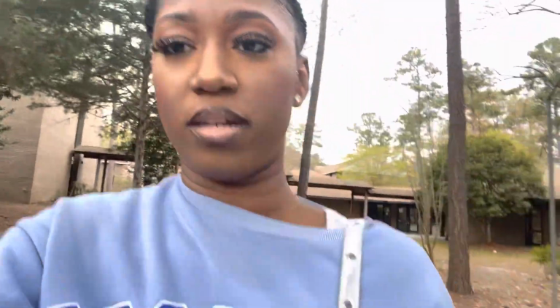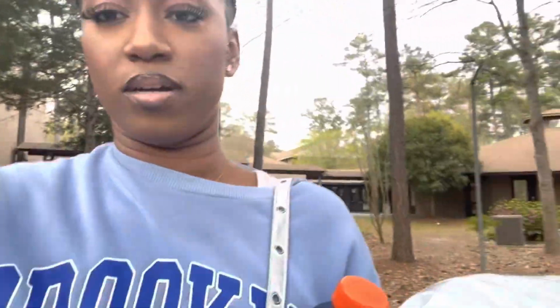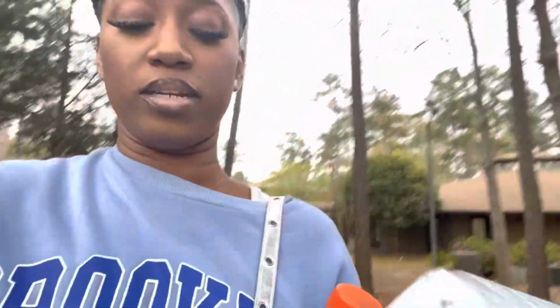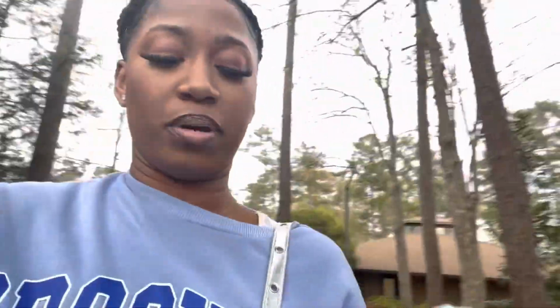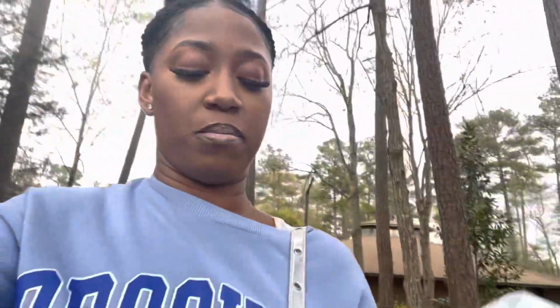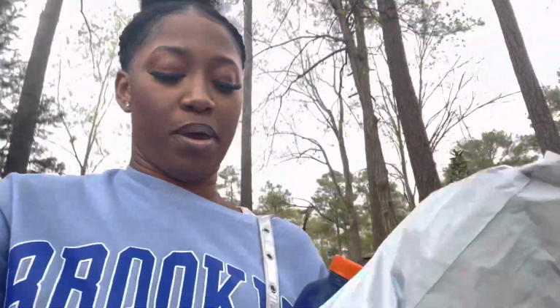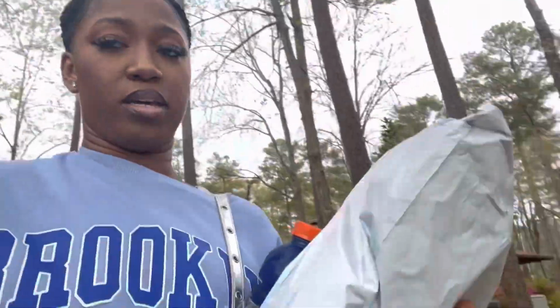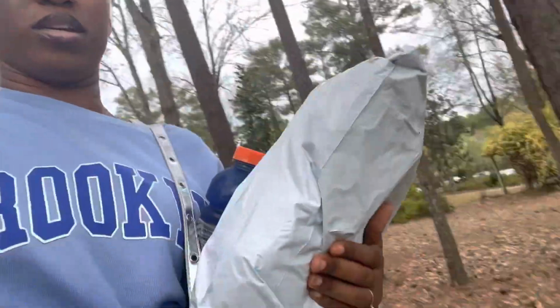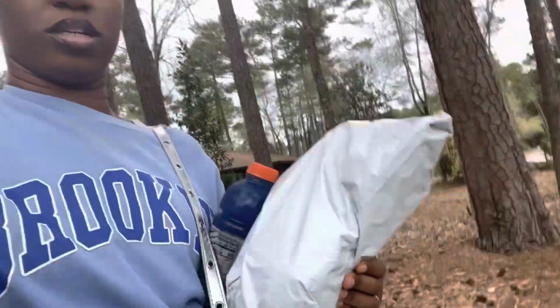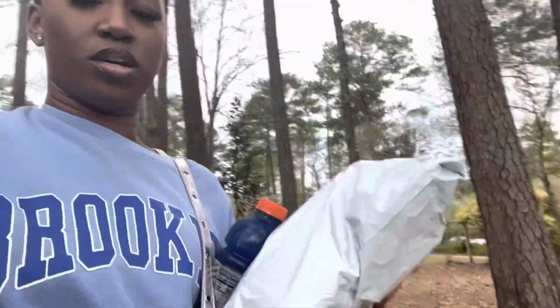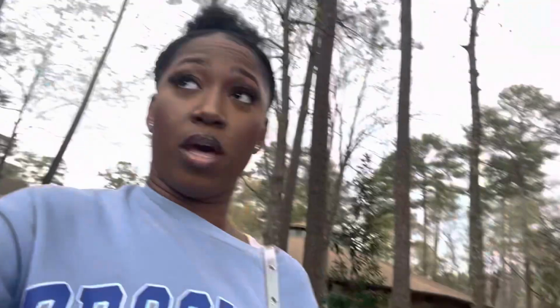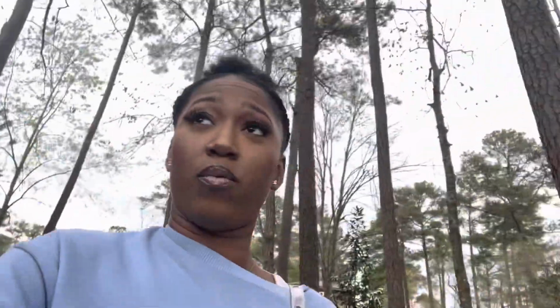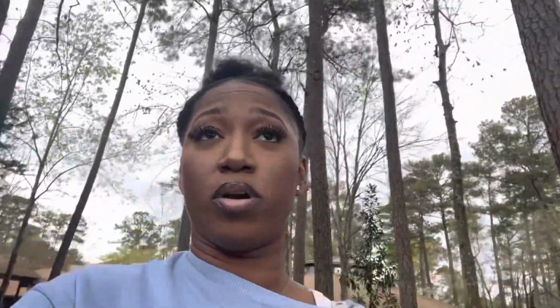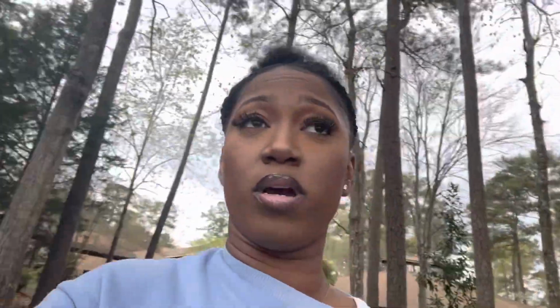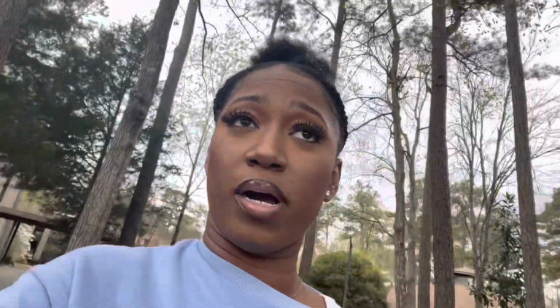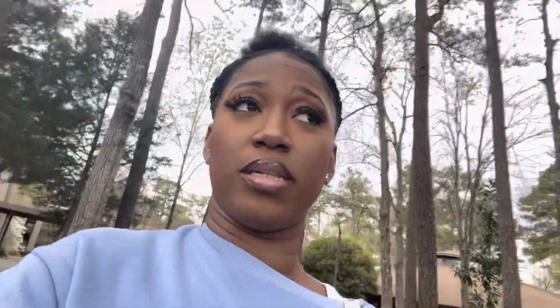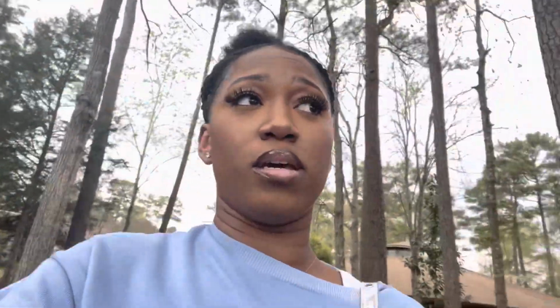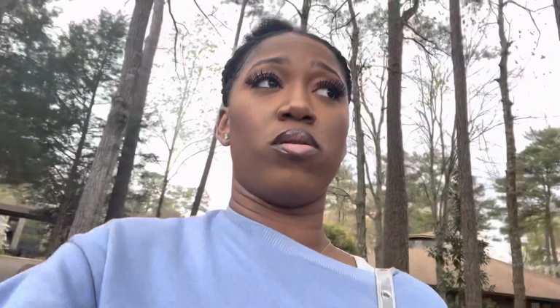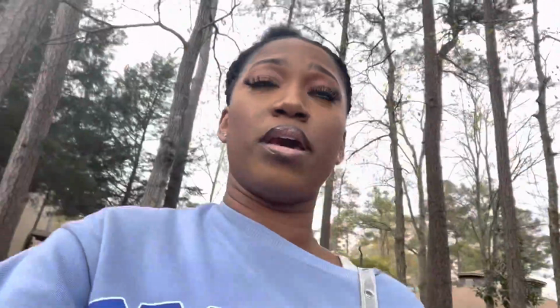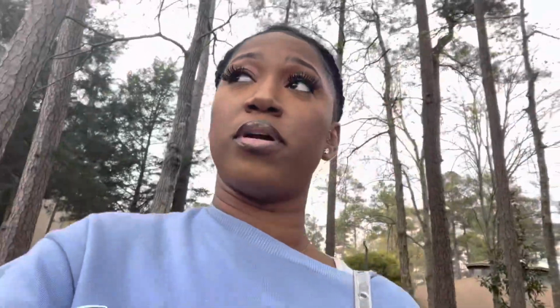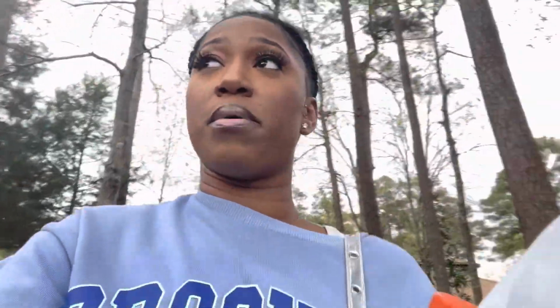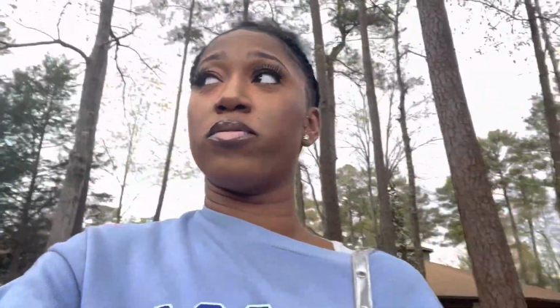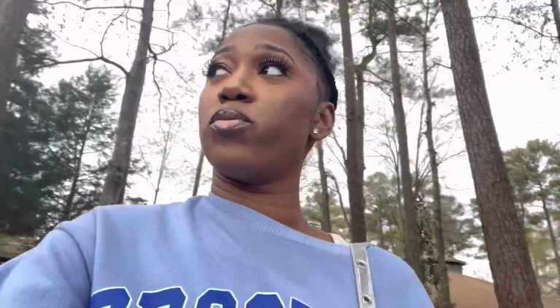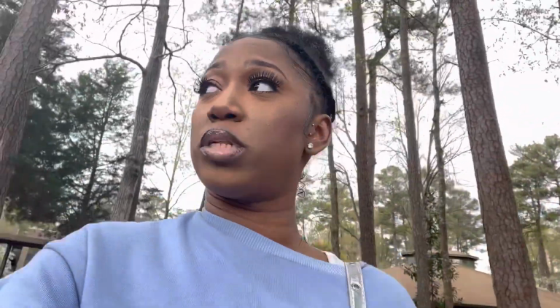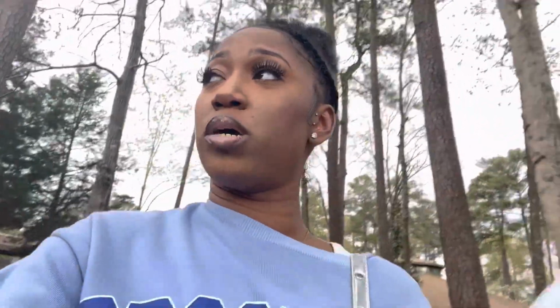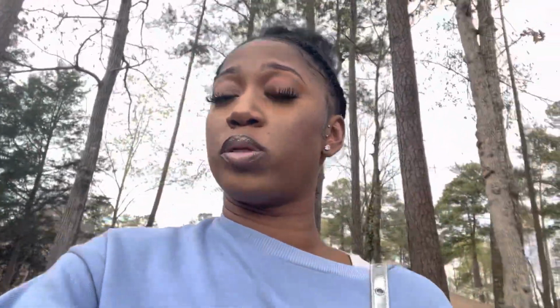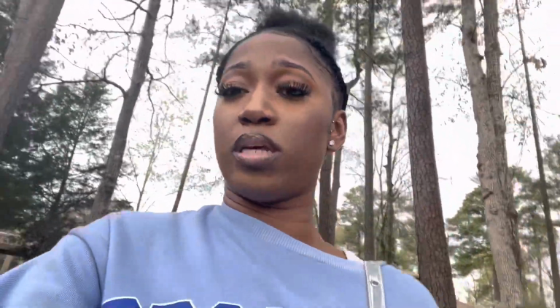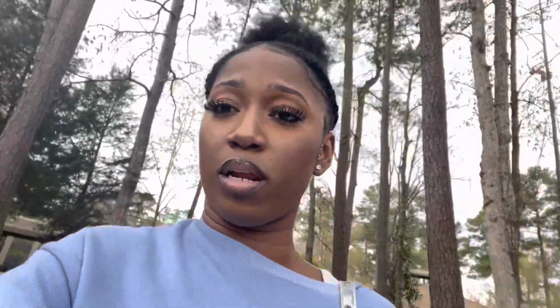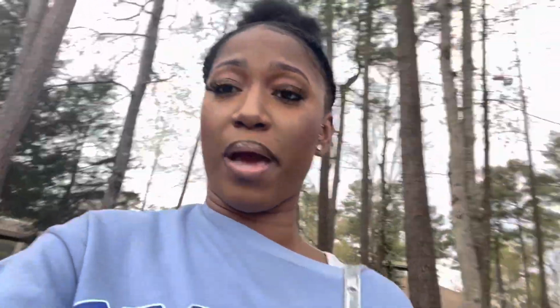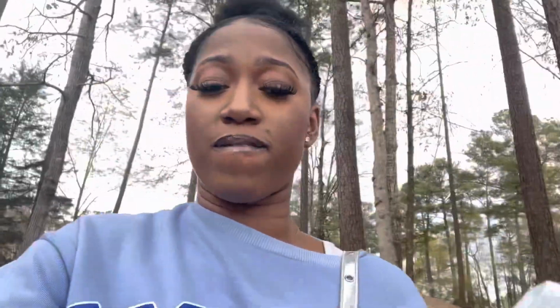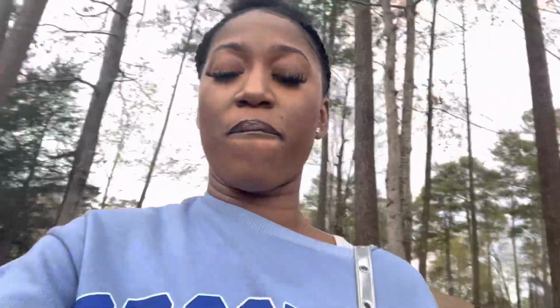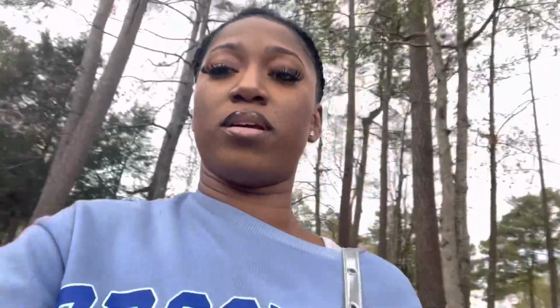All right y'all, so I just picked up my package and we're going to unbox it on camera in my room, so see y'all in about five minutes.